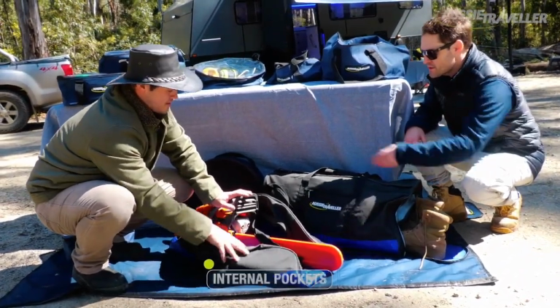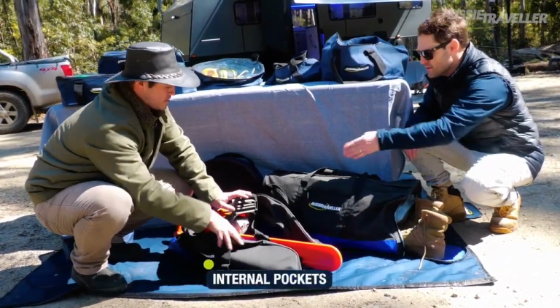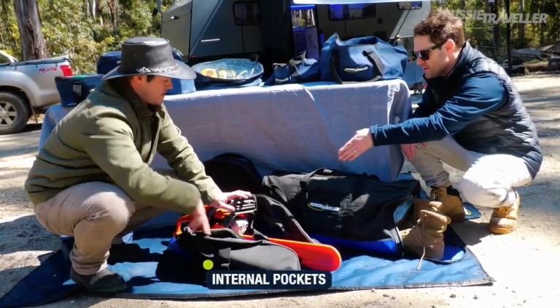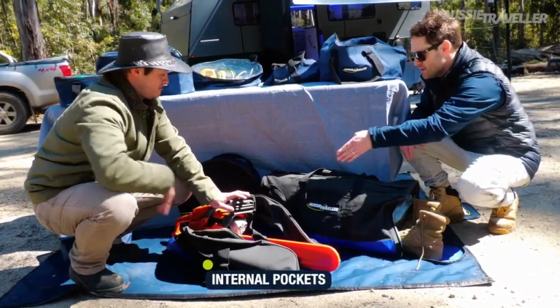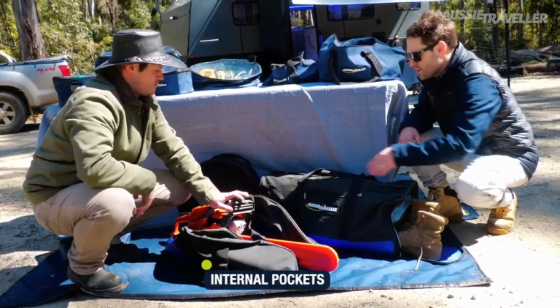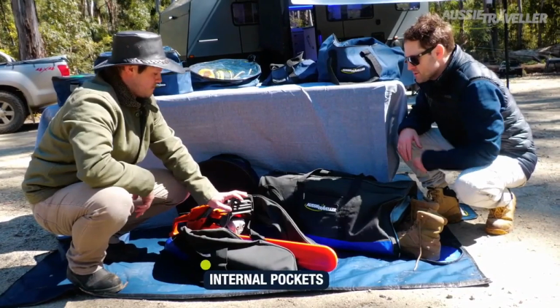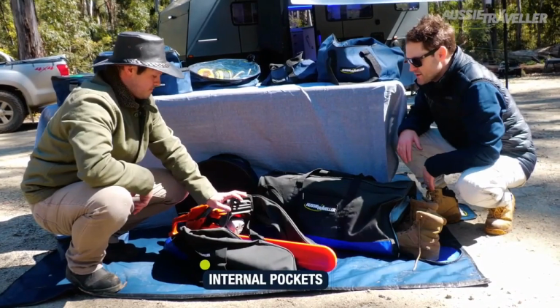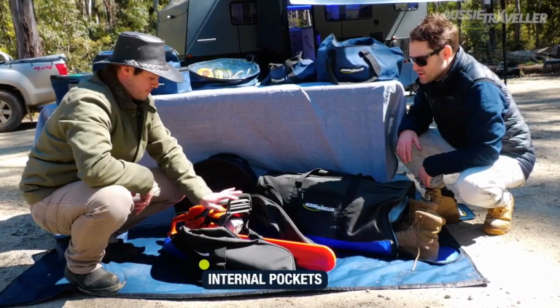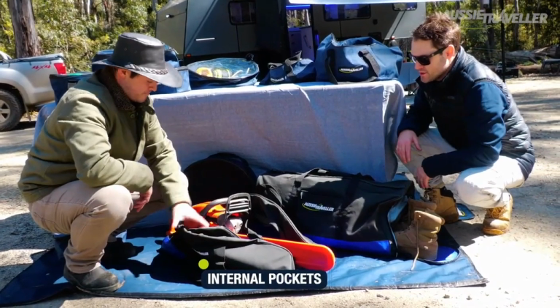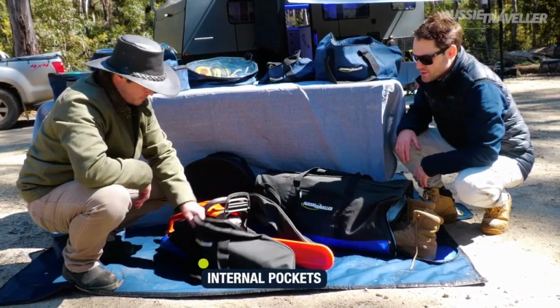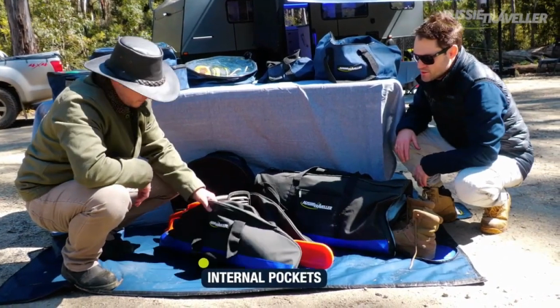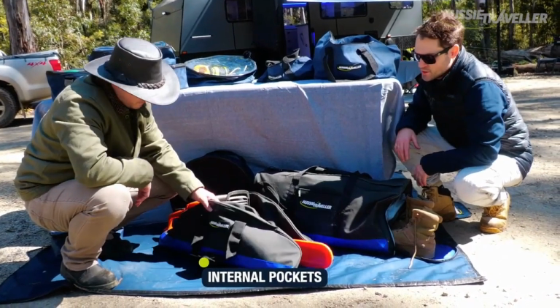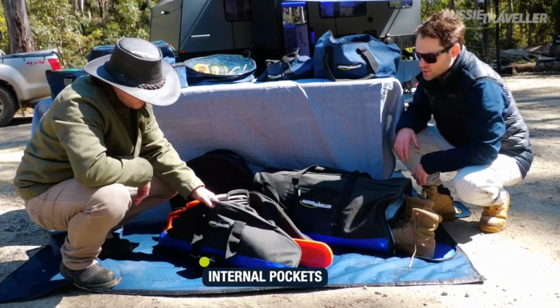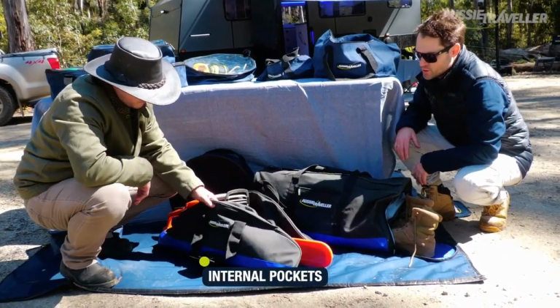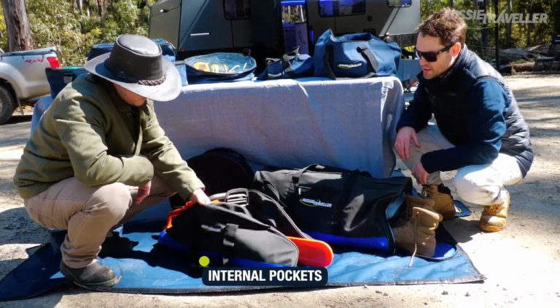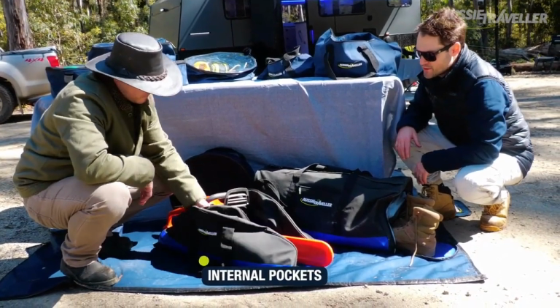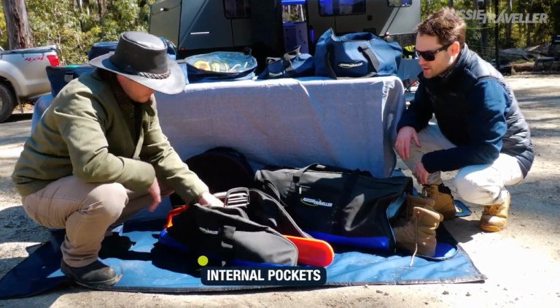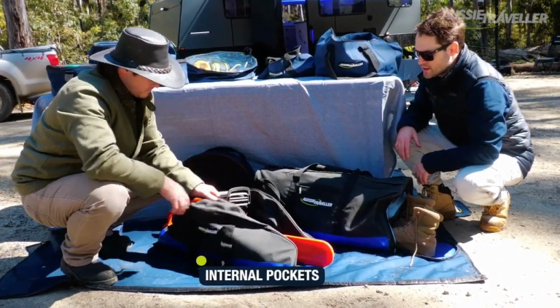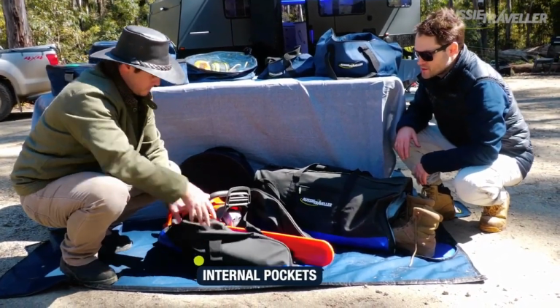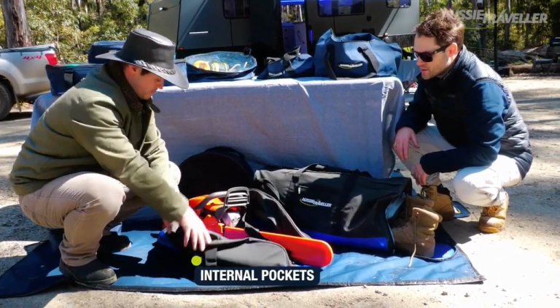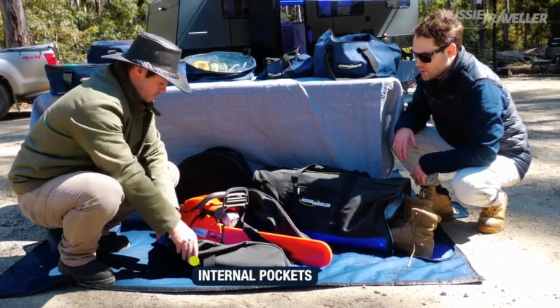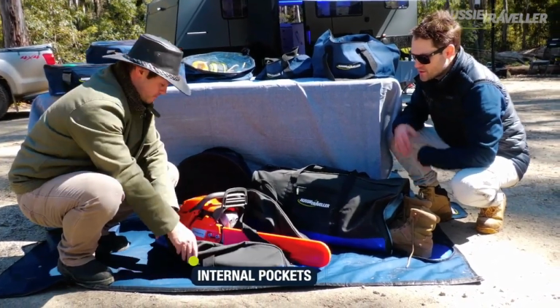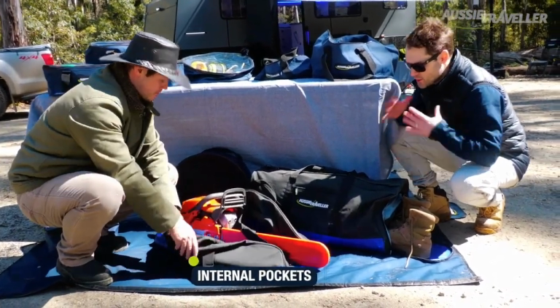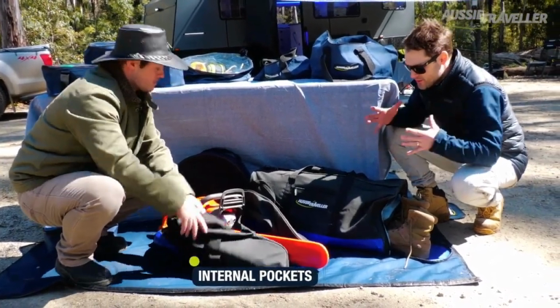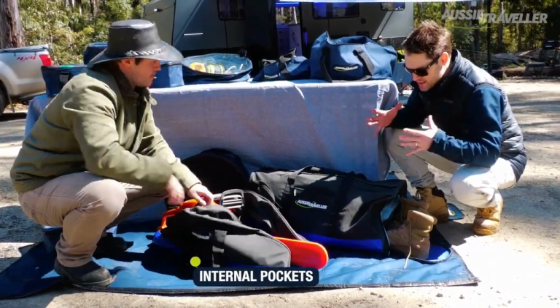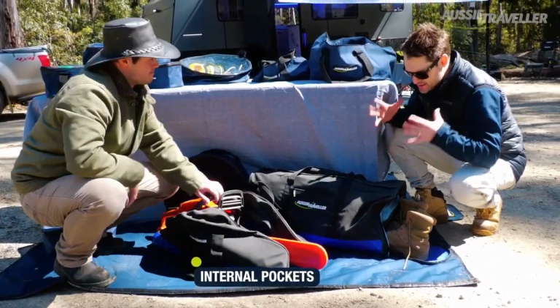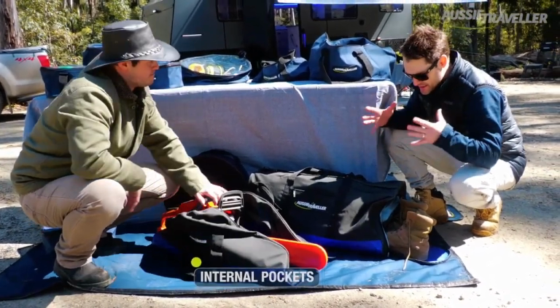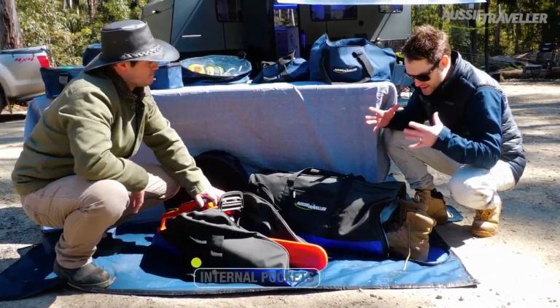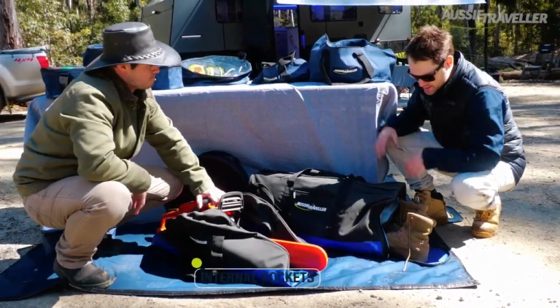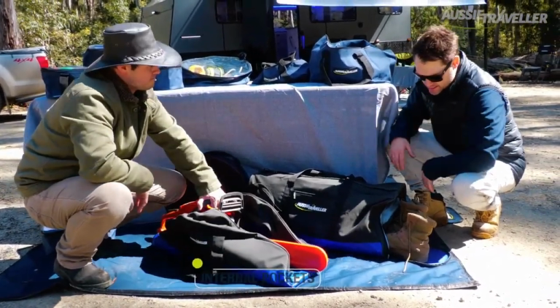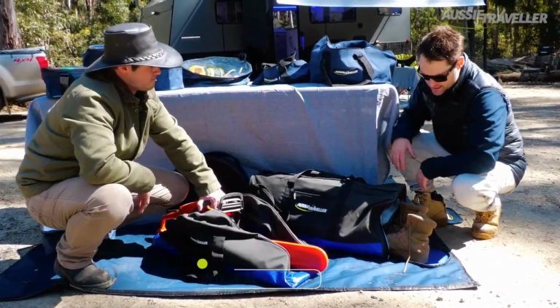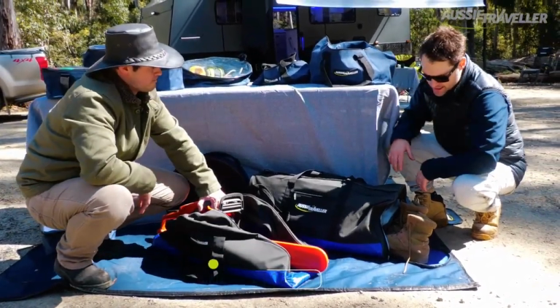But this is great. There are pockets on the inside to hold all your oils and everything like that as well, so everything's together.